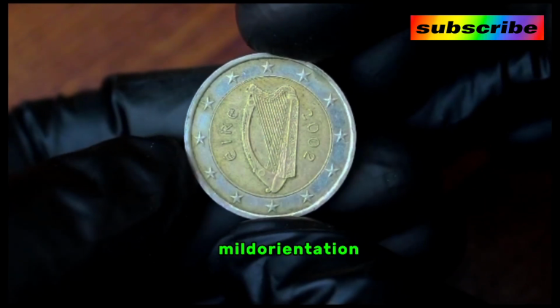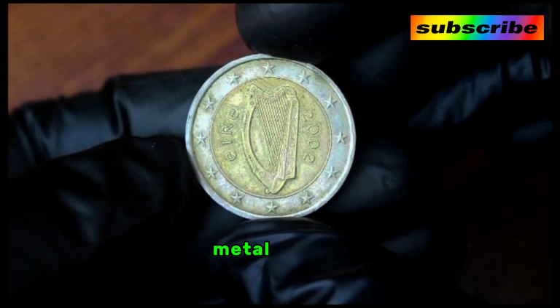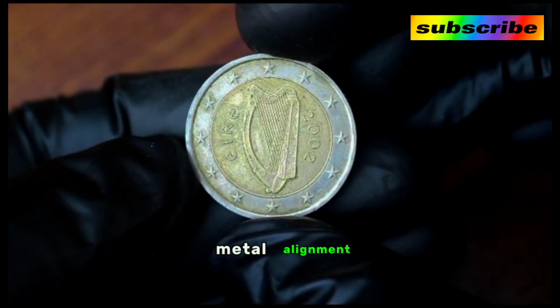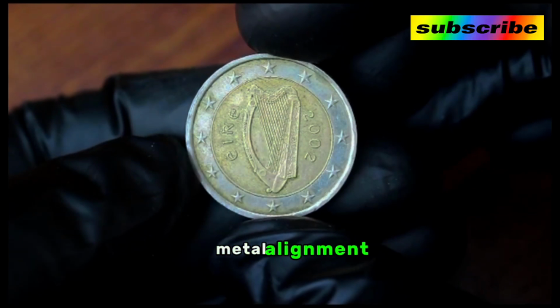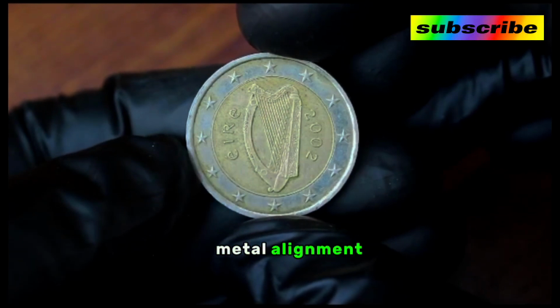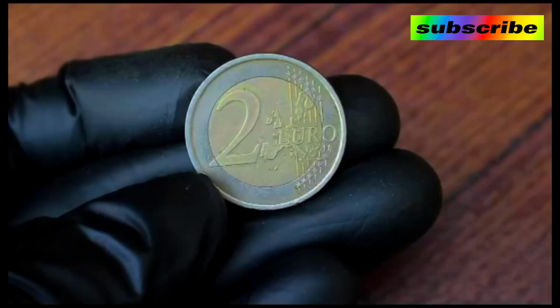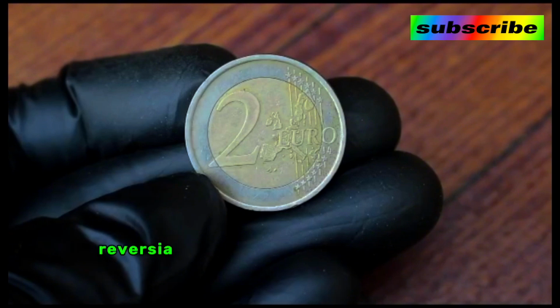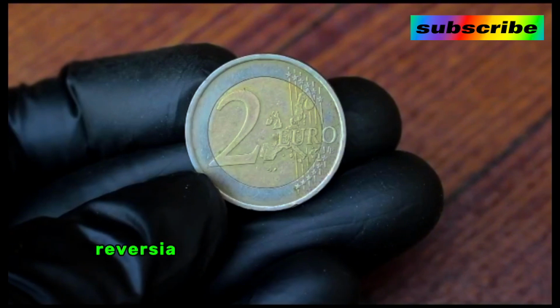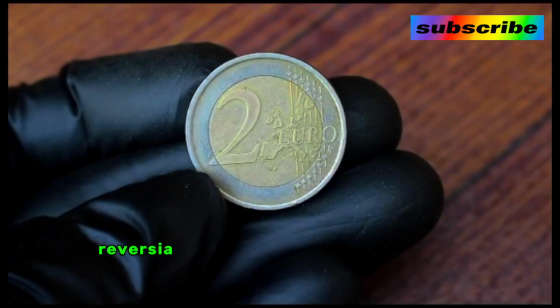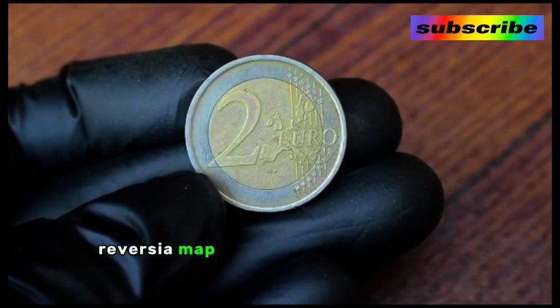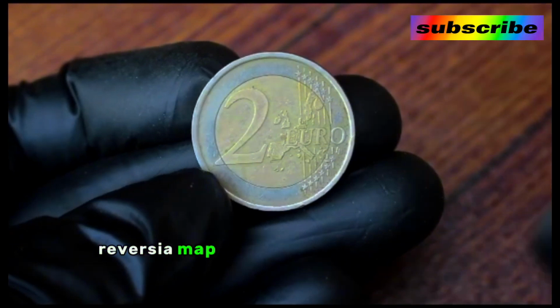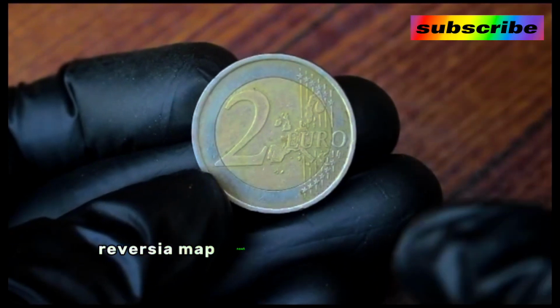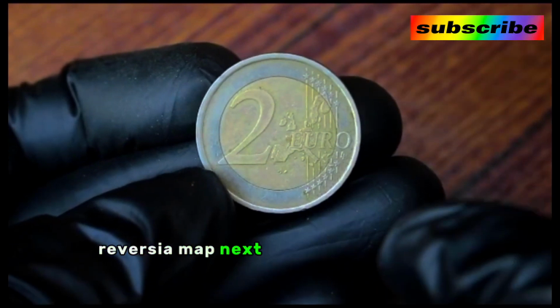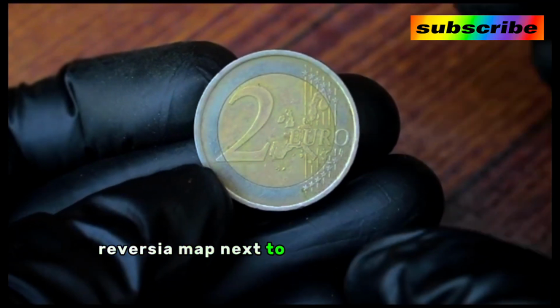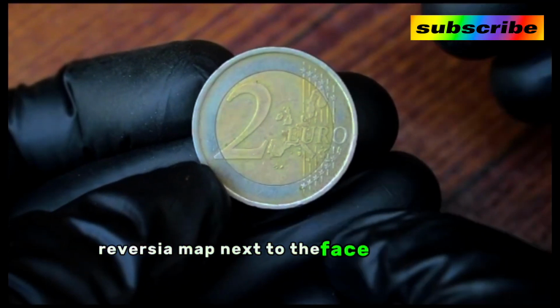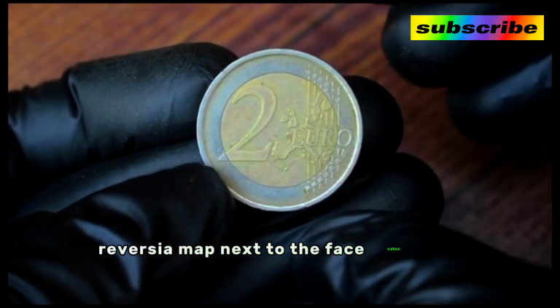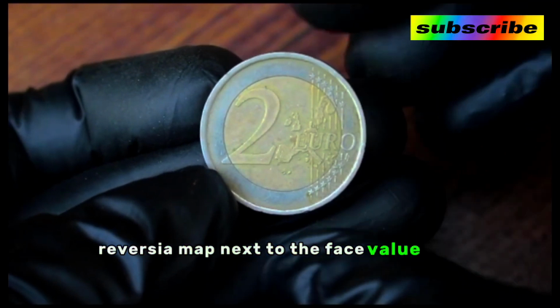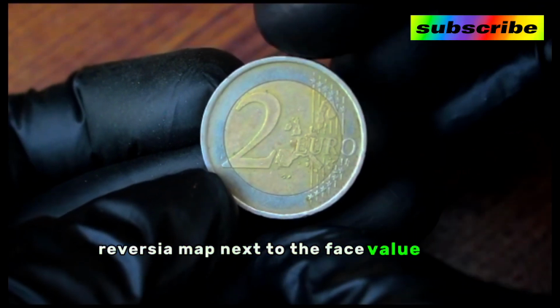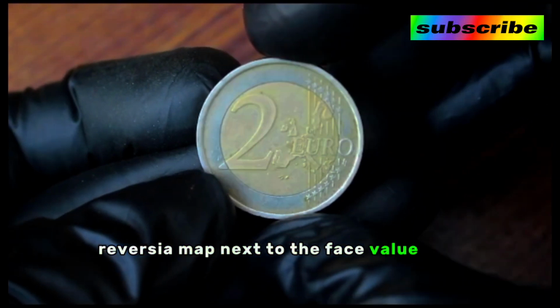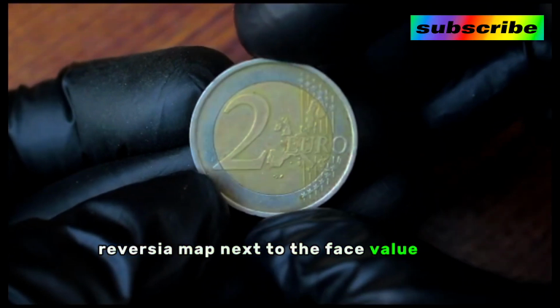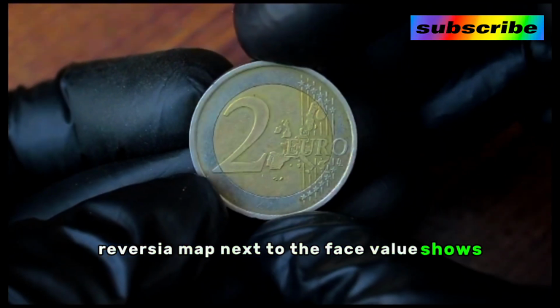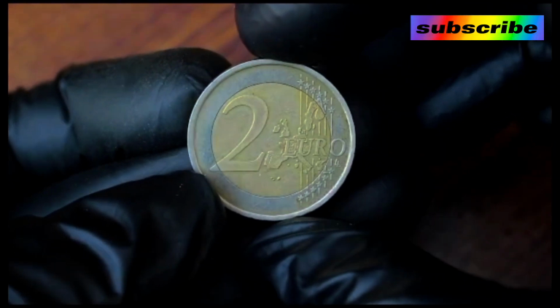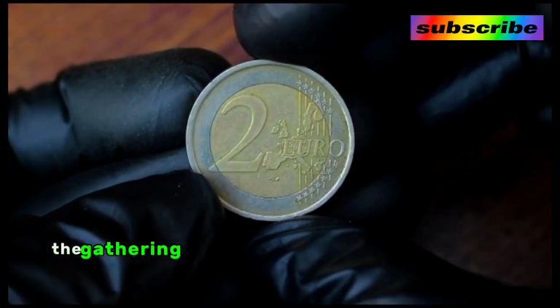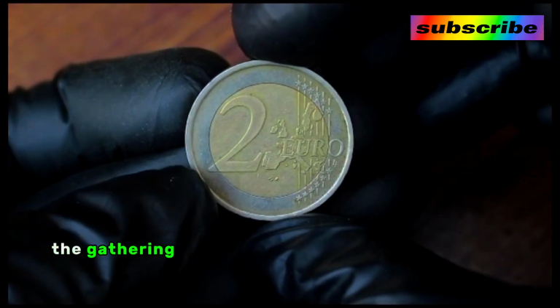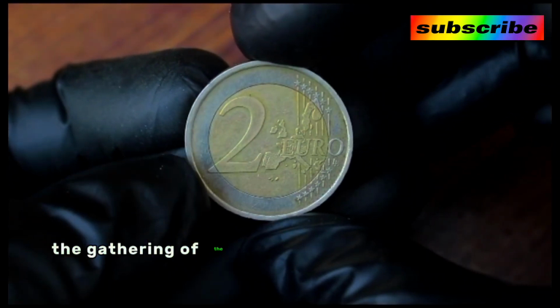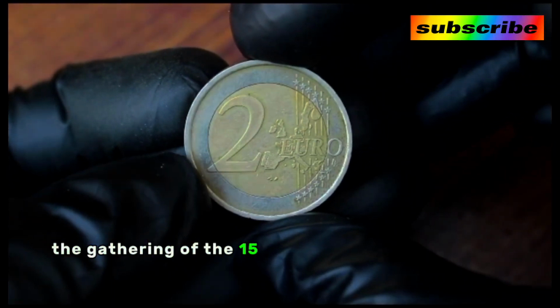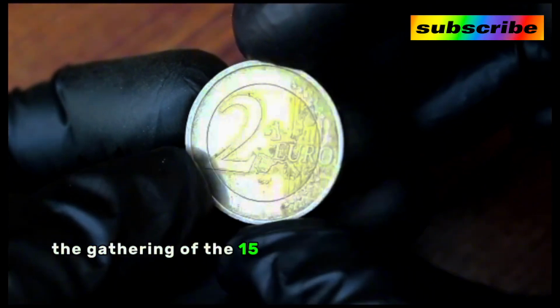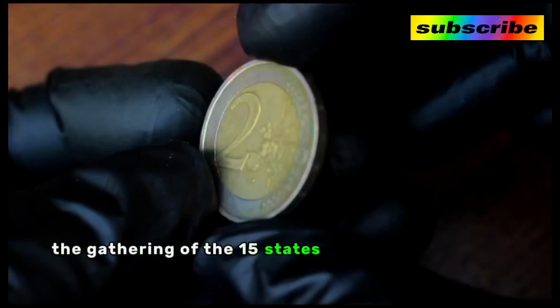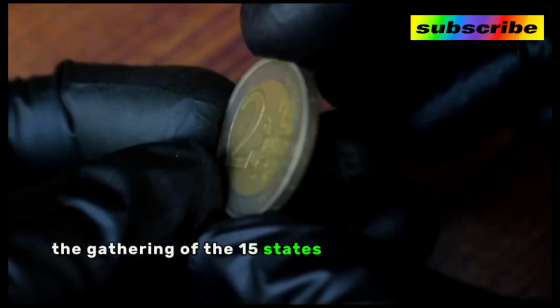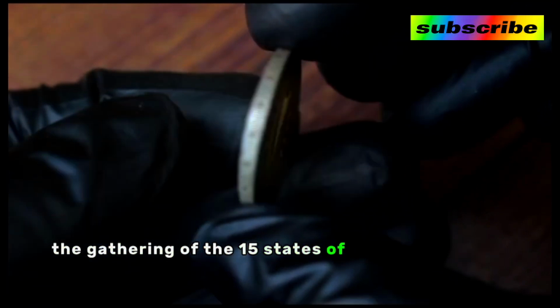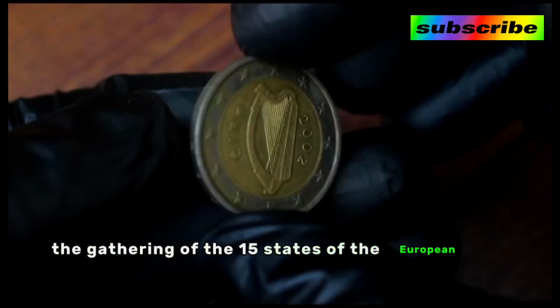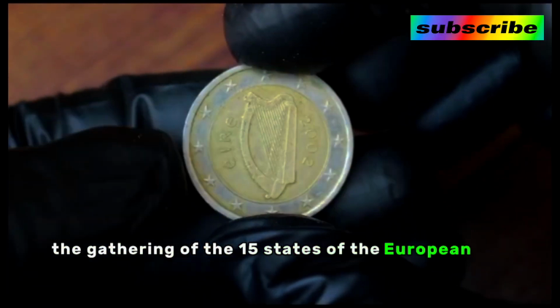Weight: 8.5 grams. Diameter: 25.75 millimeters. Thickness: 2.20 millimeters. Shape: round. Technique: milled. Orientation: medal alignment.